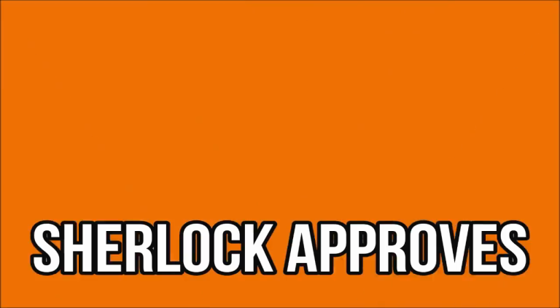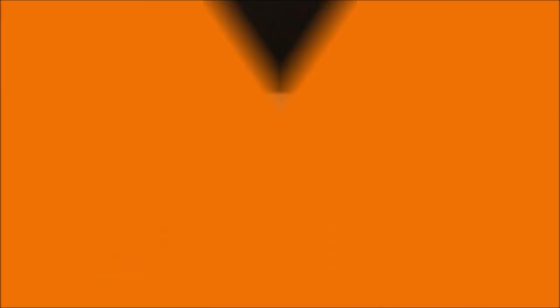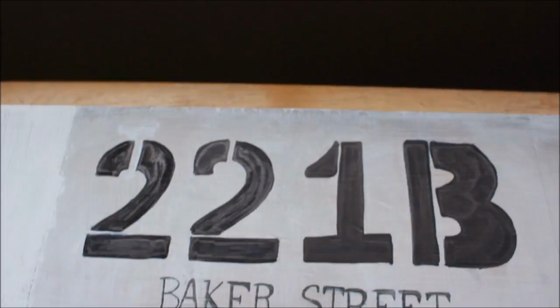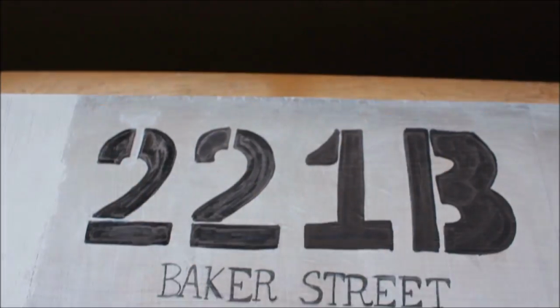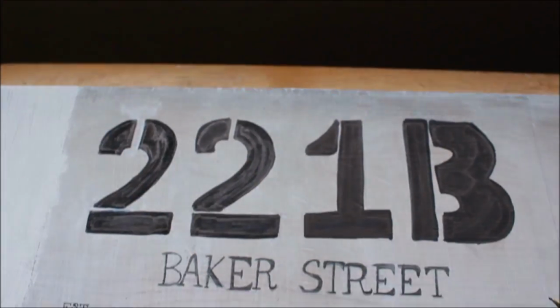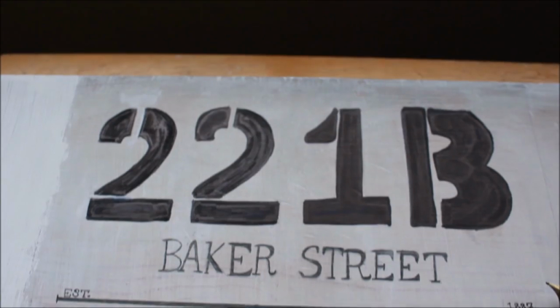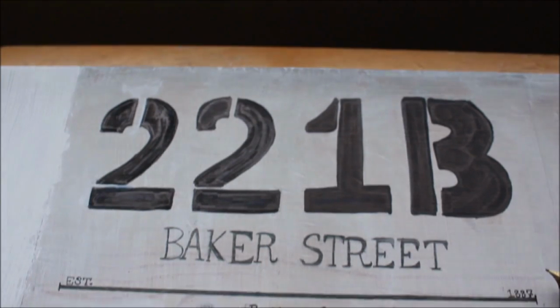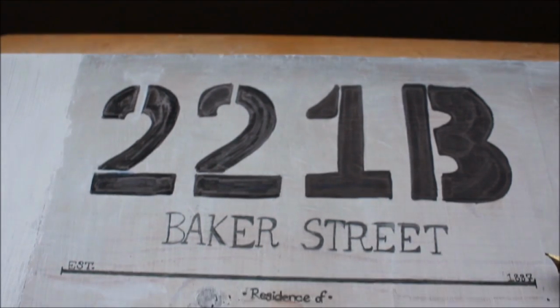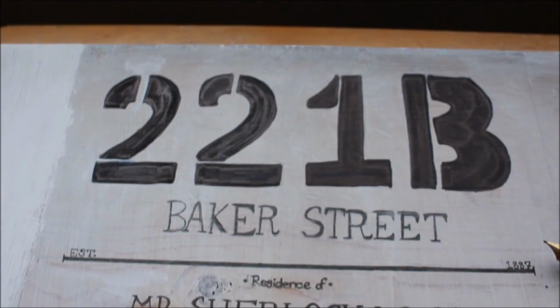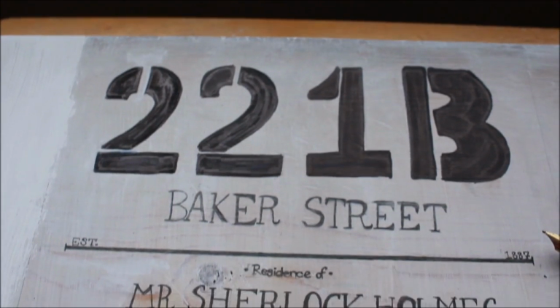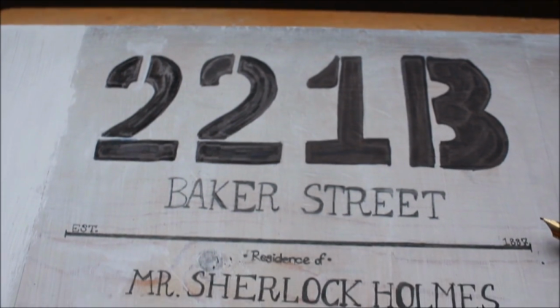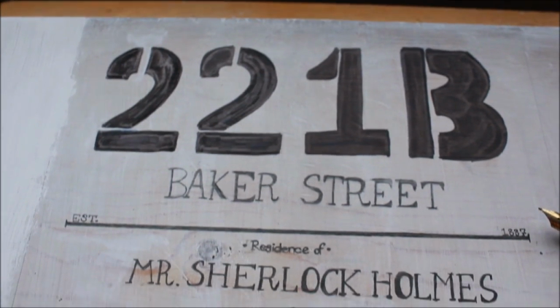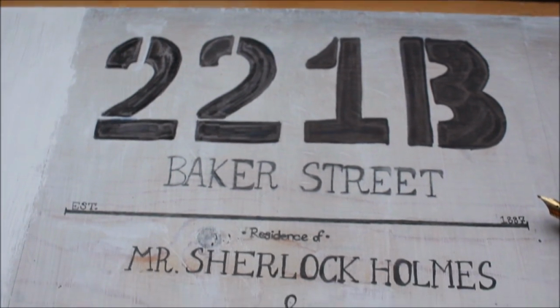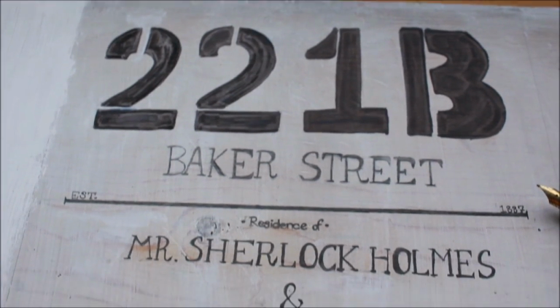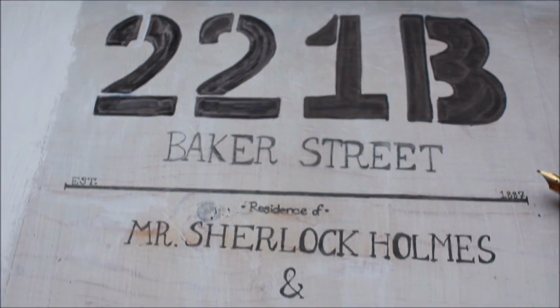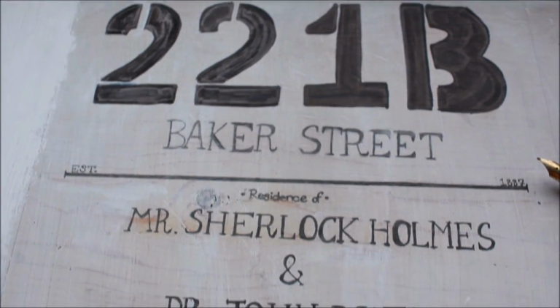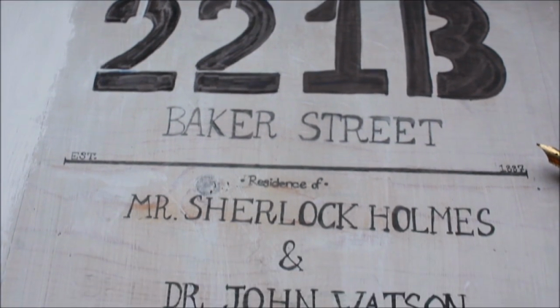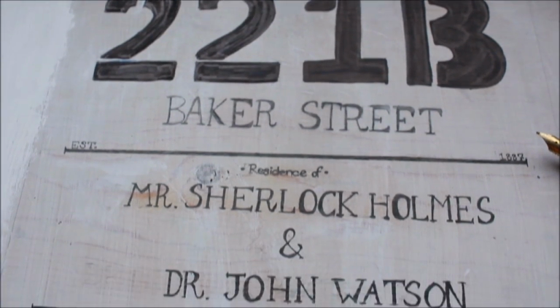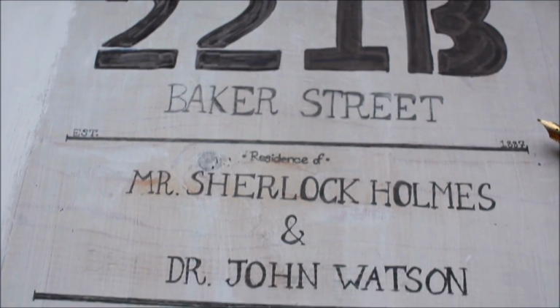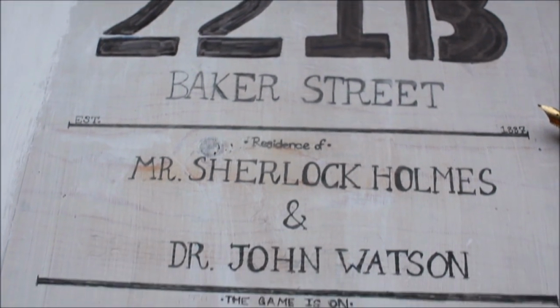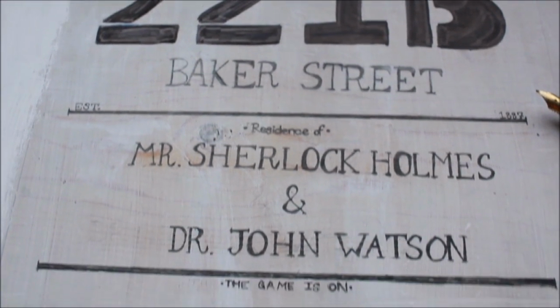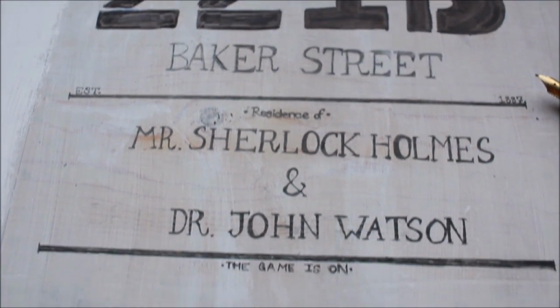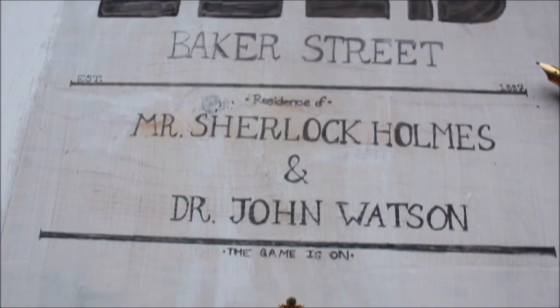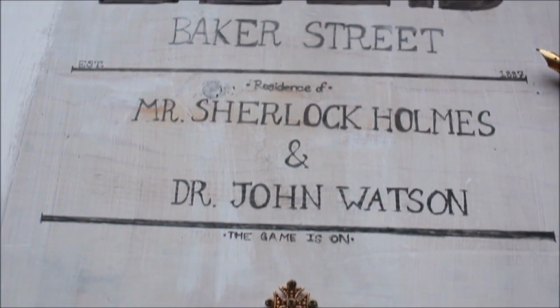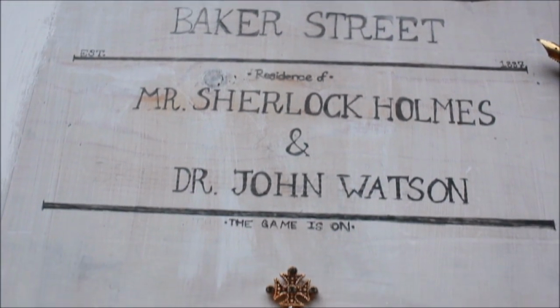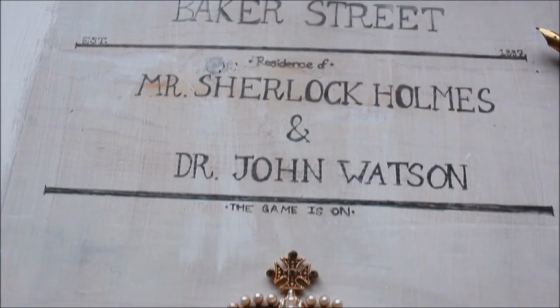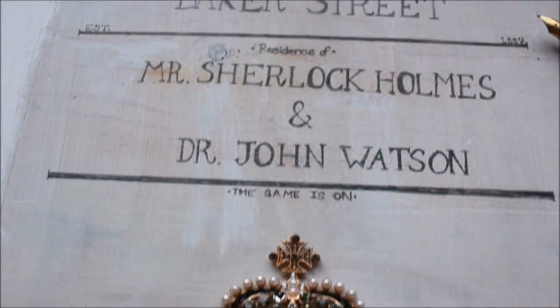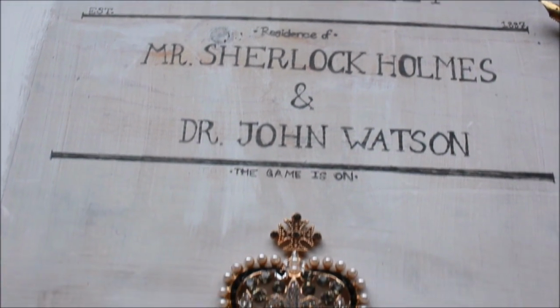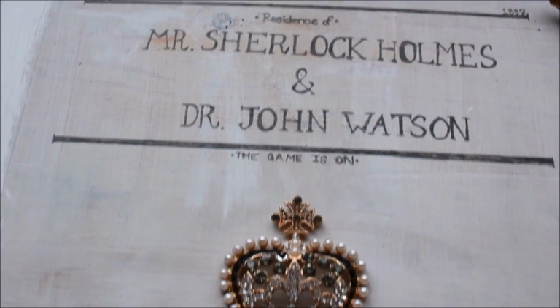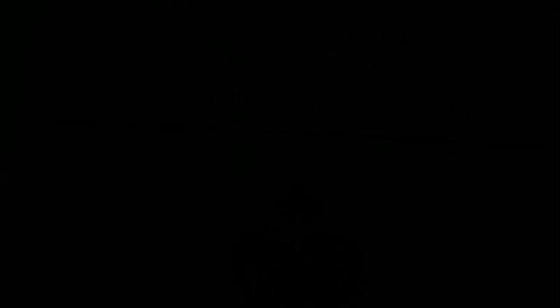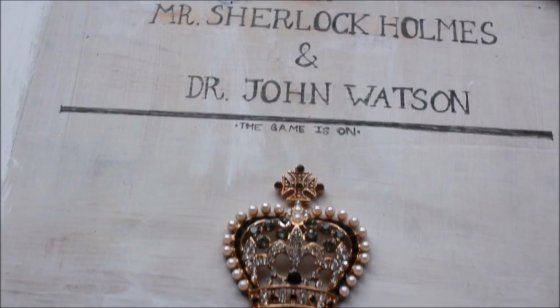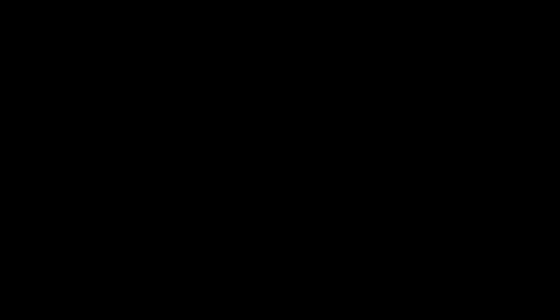And now you're done! Hang the sign on your door so that you'll be the 21st century's consulting detective.